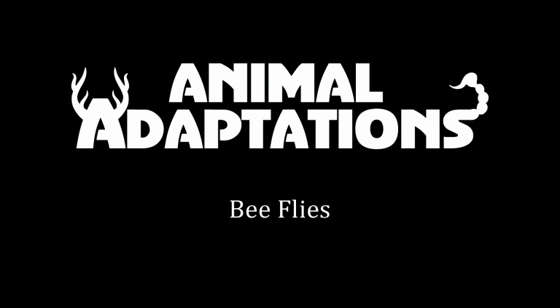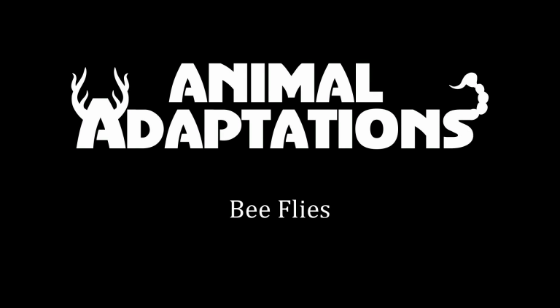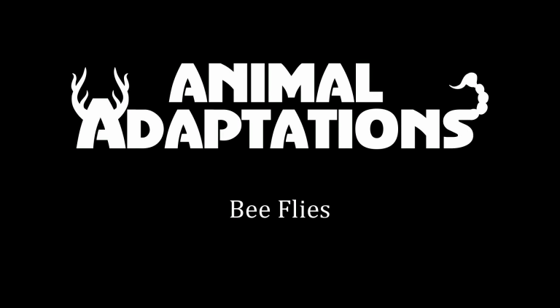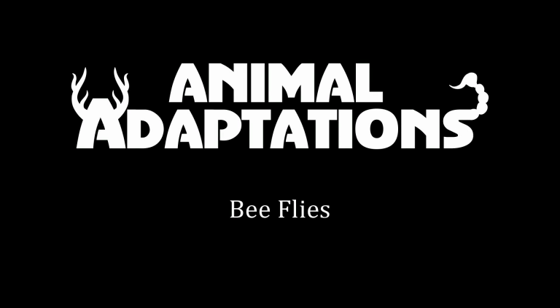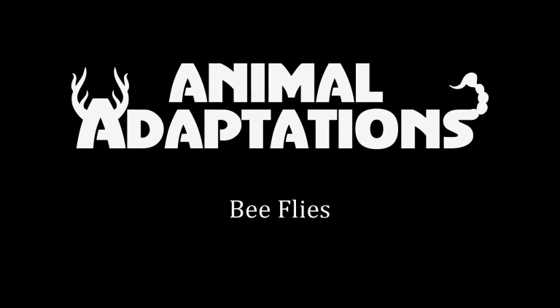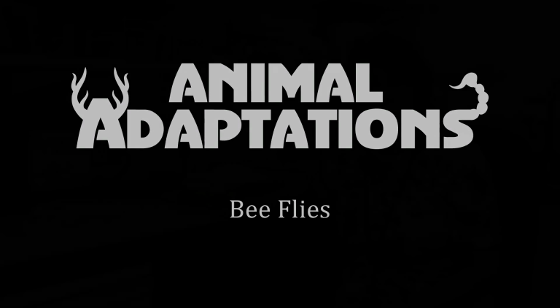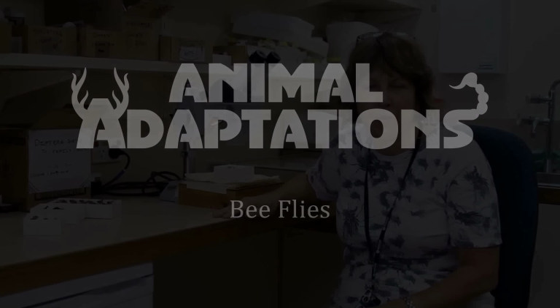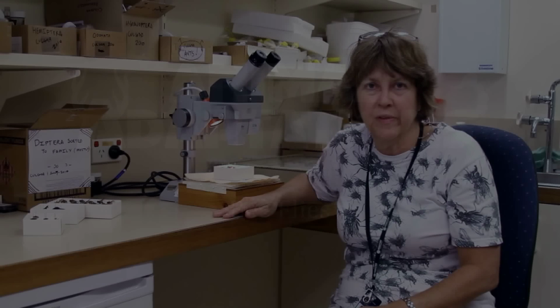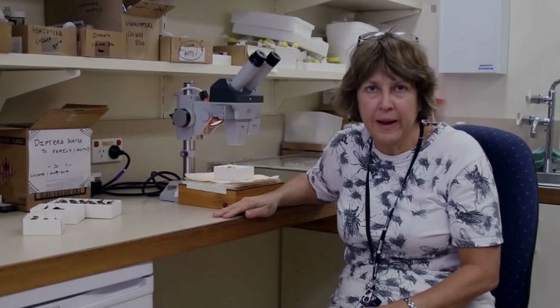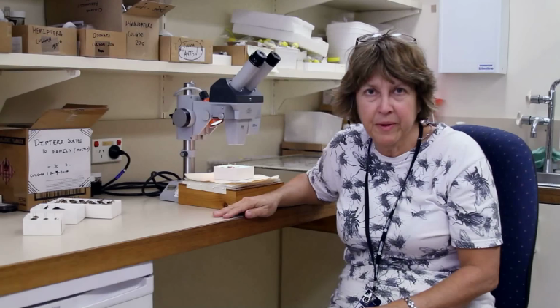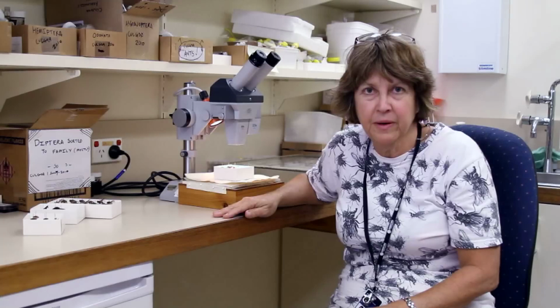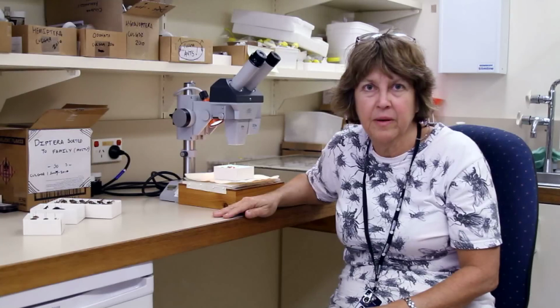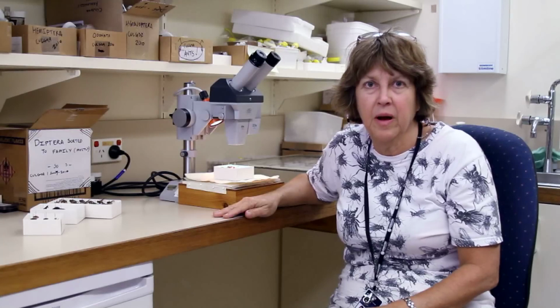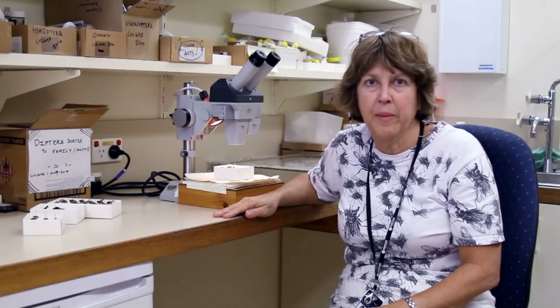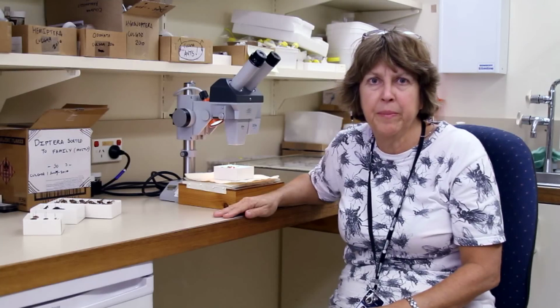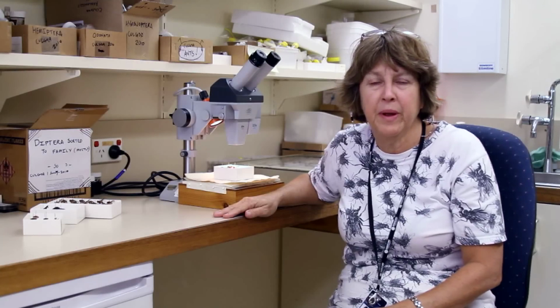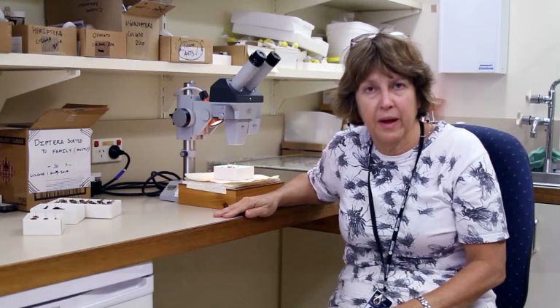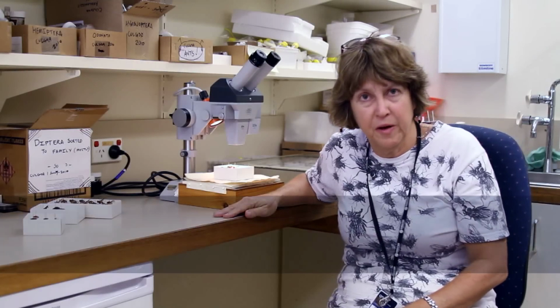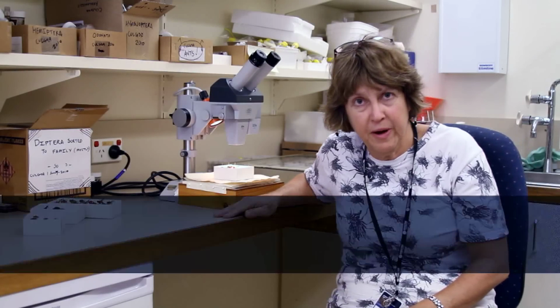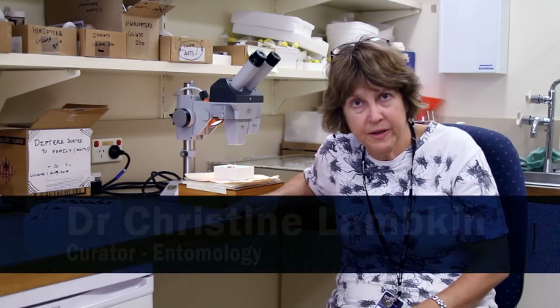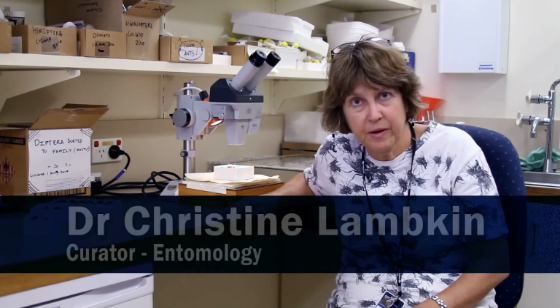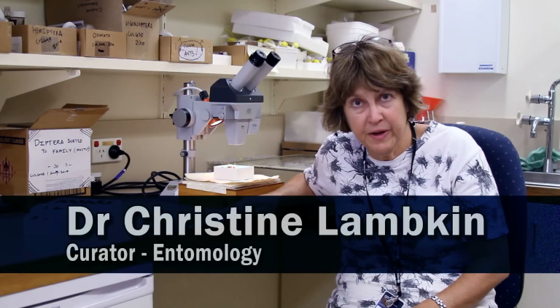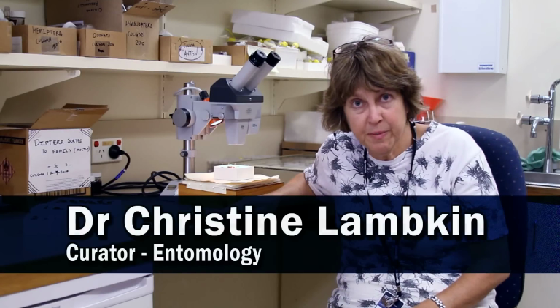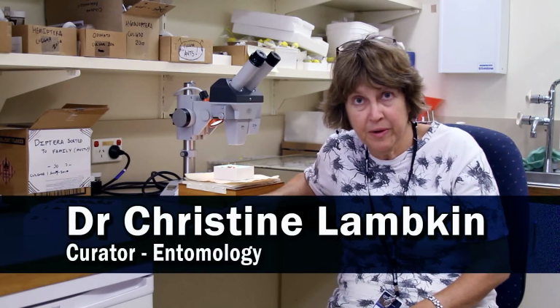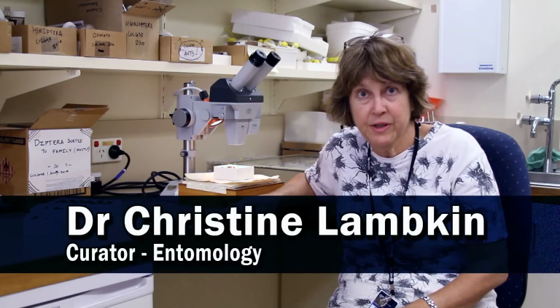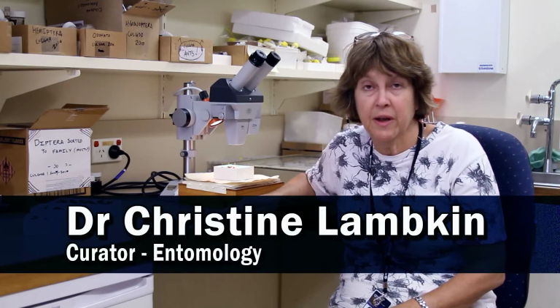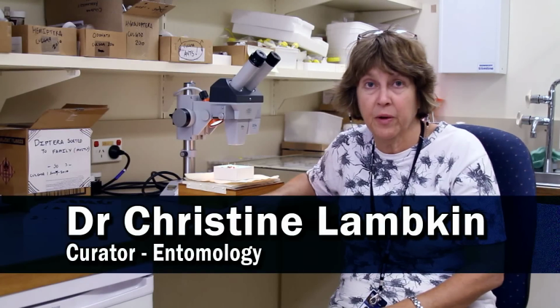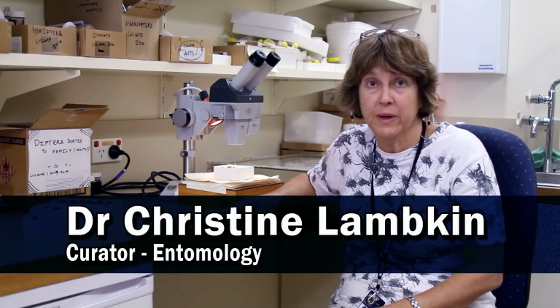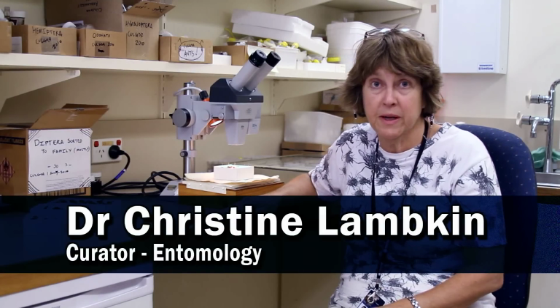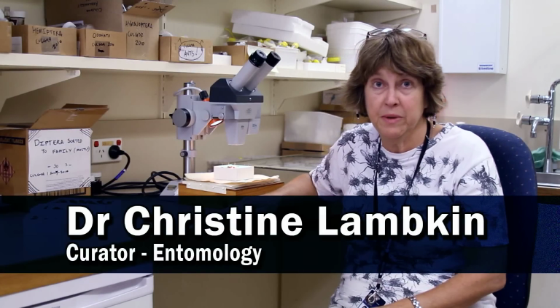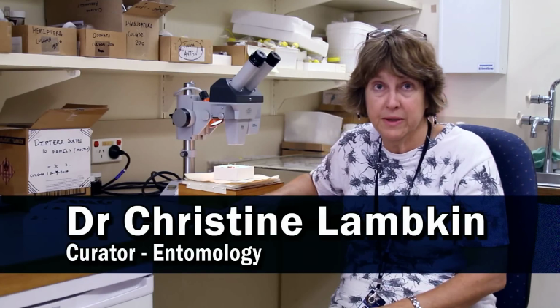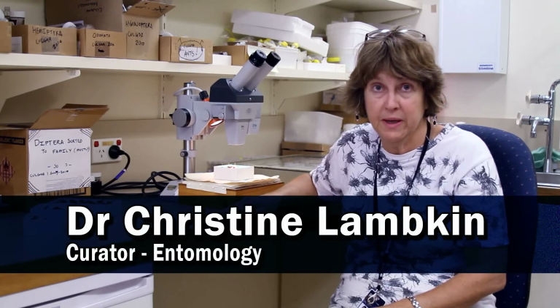Hi, I'm Chris Lampkin. I'm a curator of entomology at the Queensland Museum.